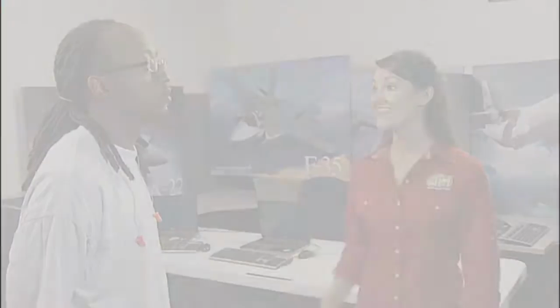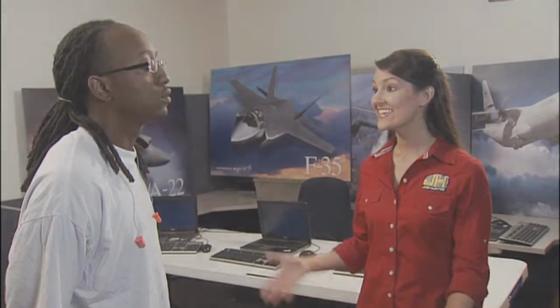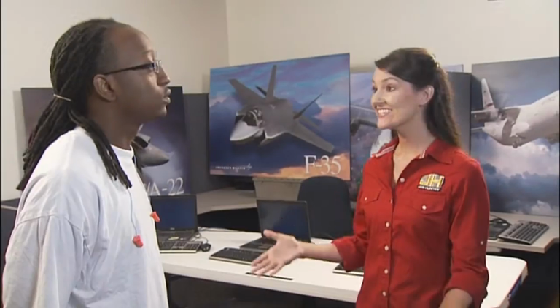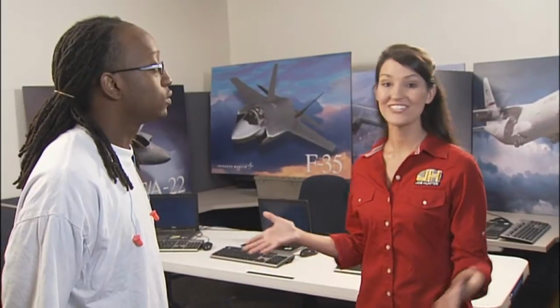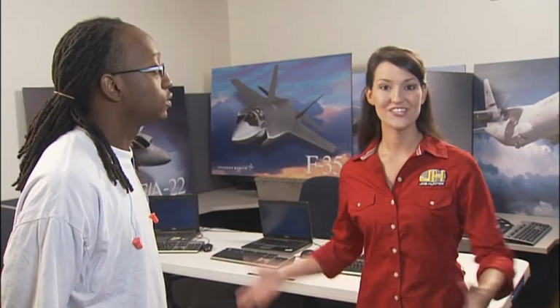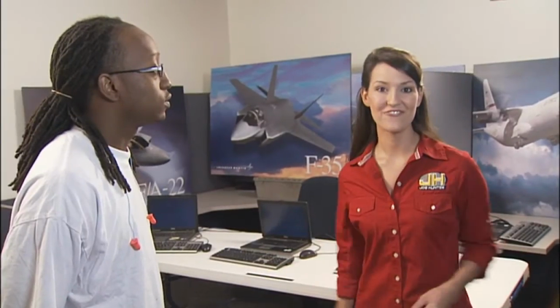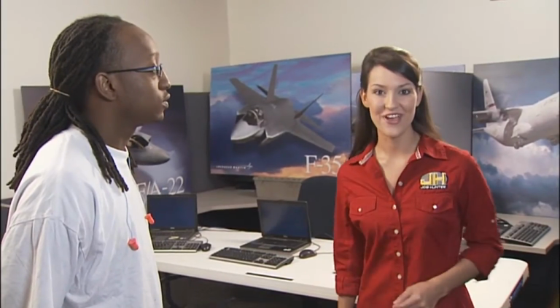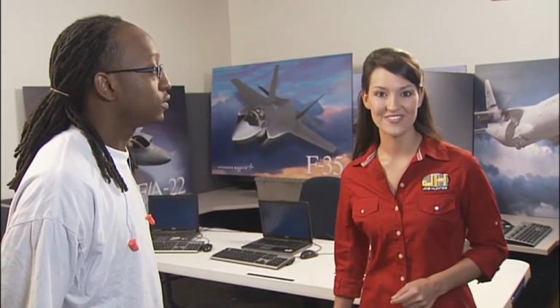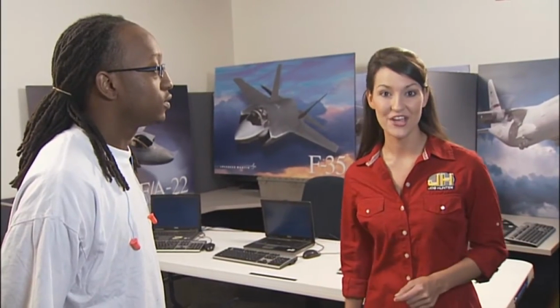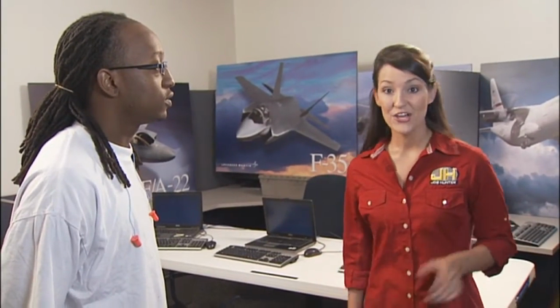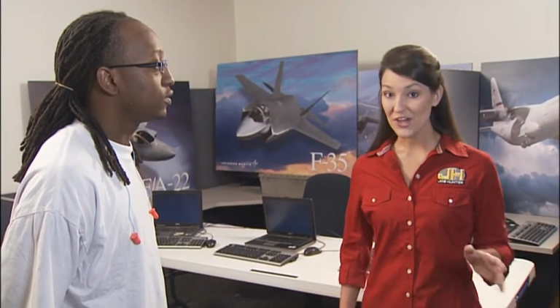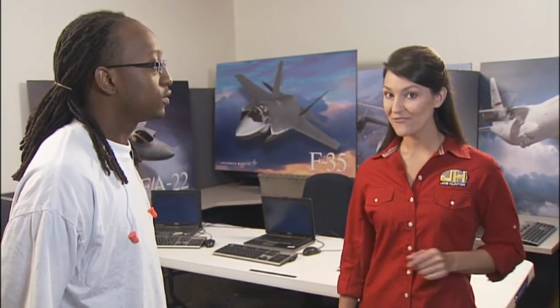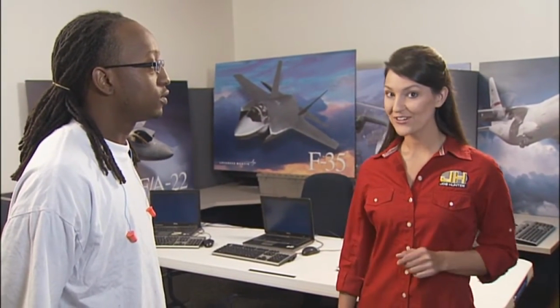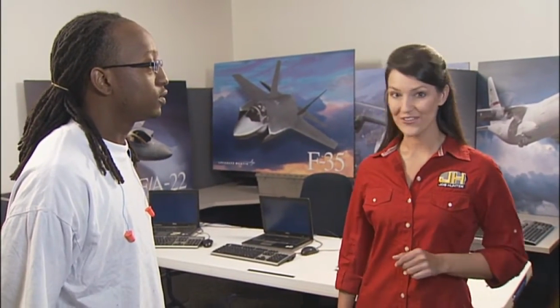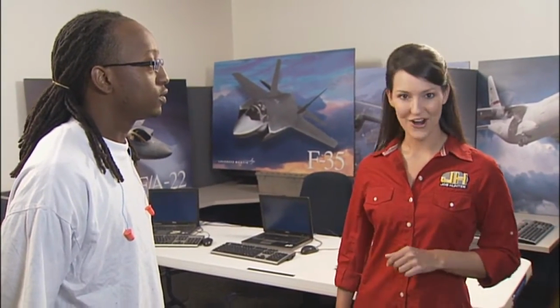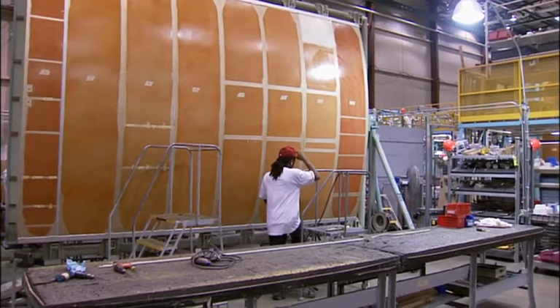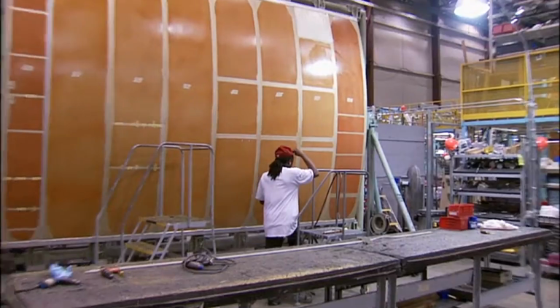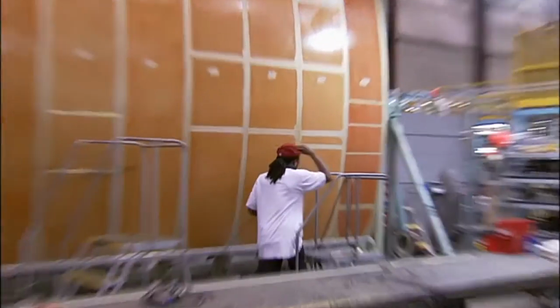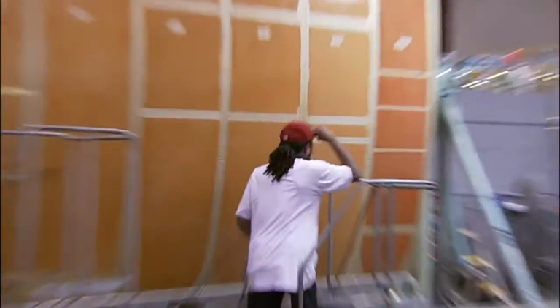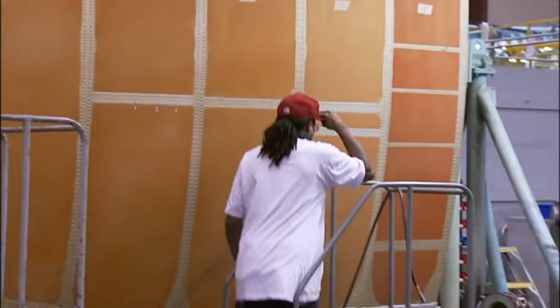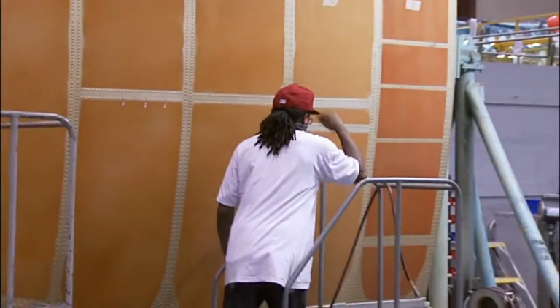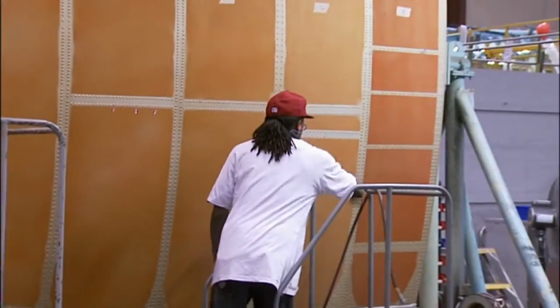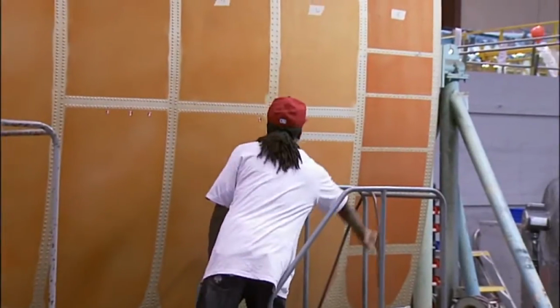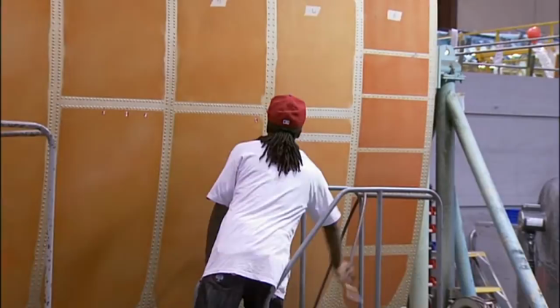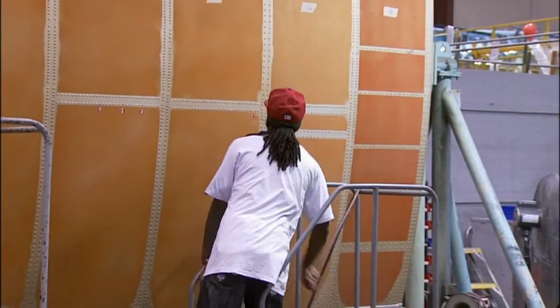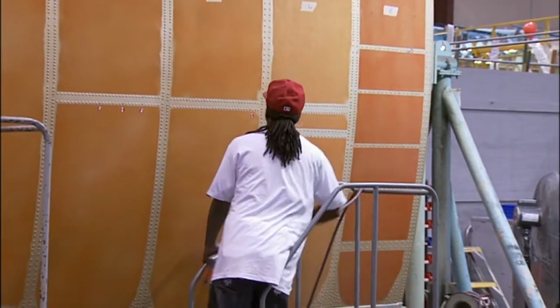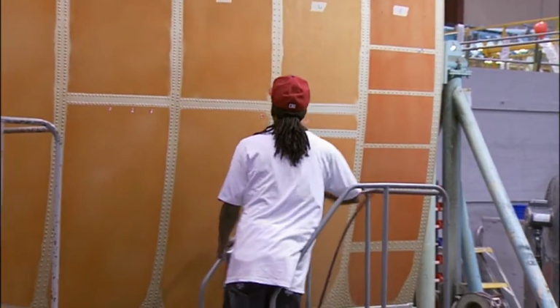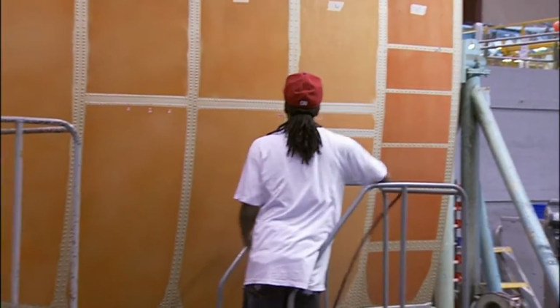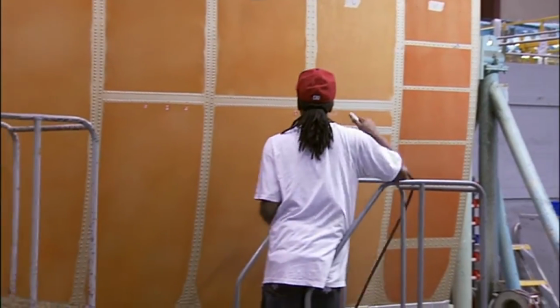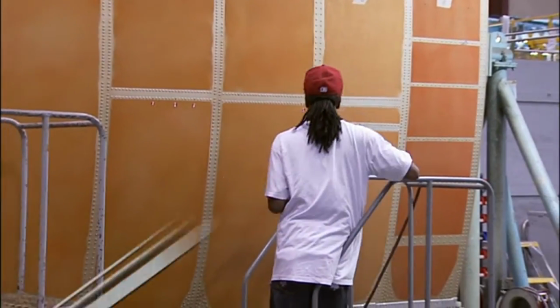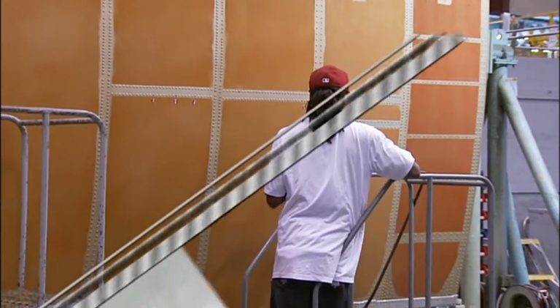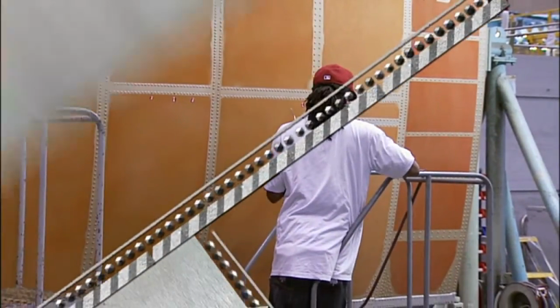This is Jeff Ramsey. Jeff works on the cargo door assembly for the C-130 here at Lockheed.